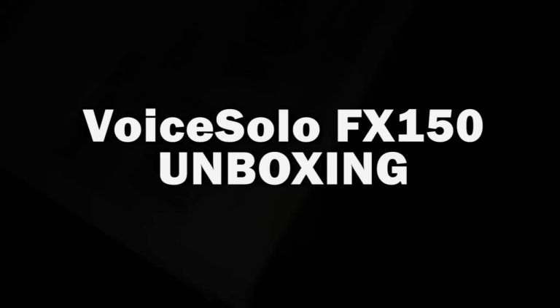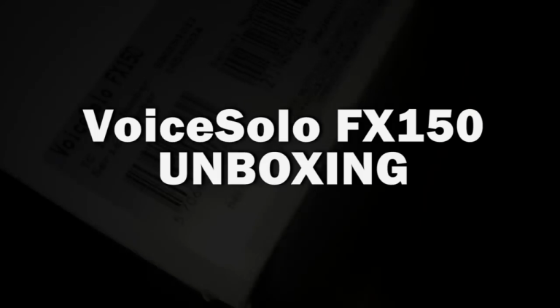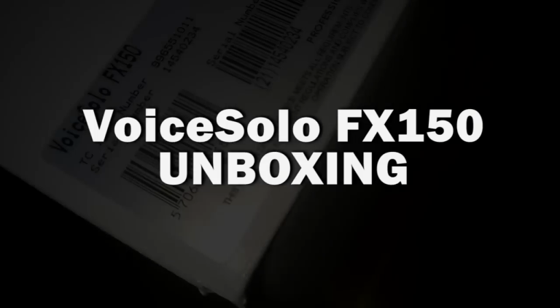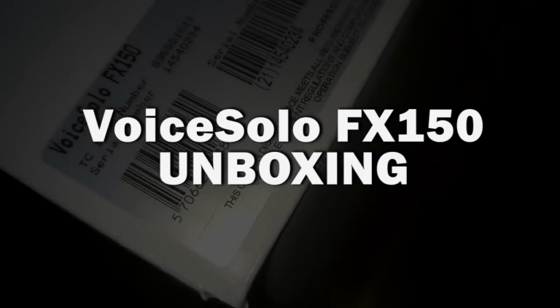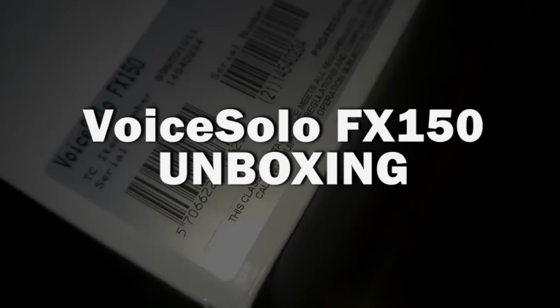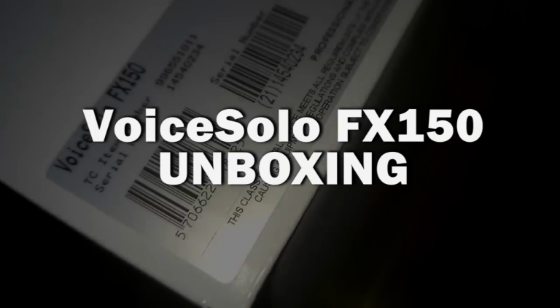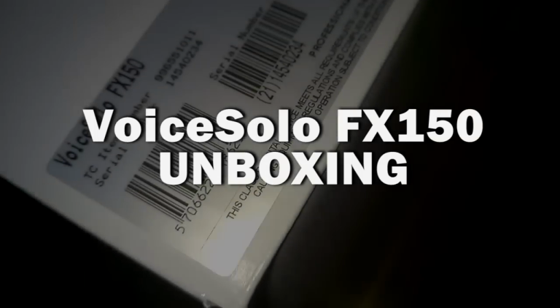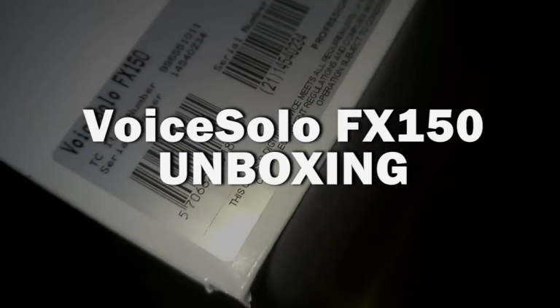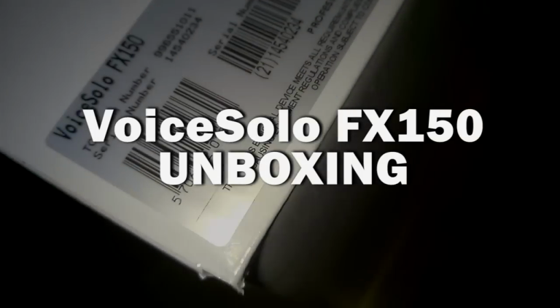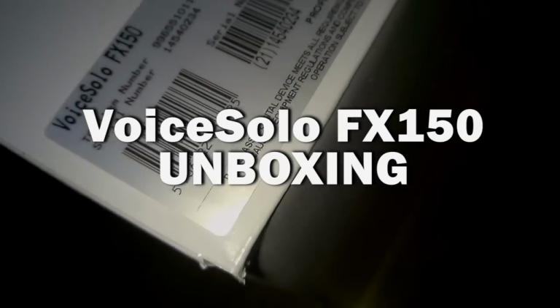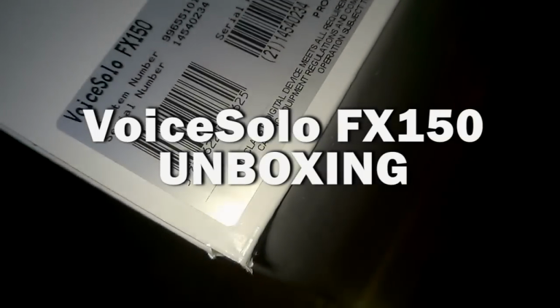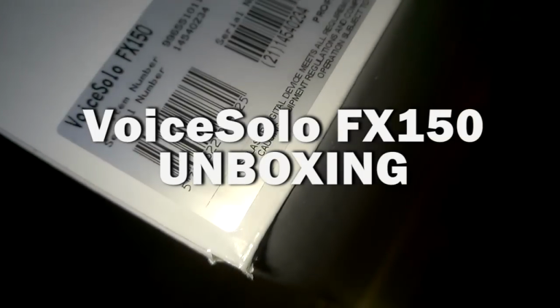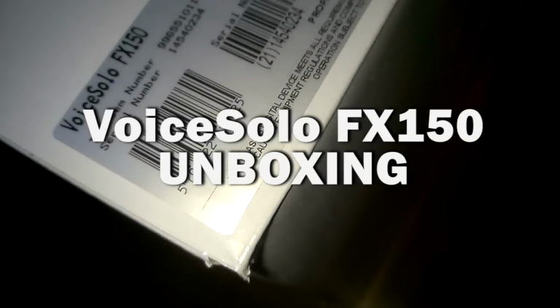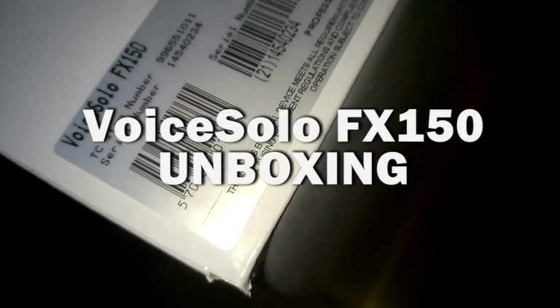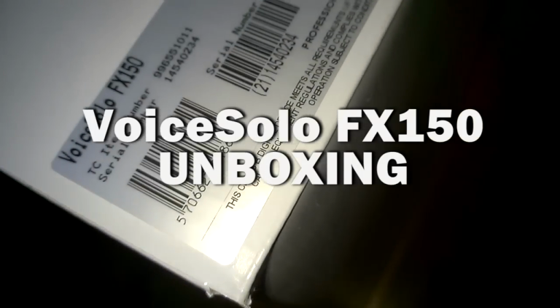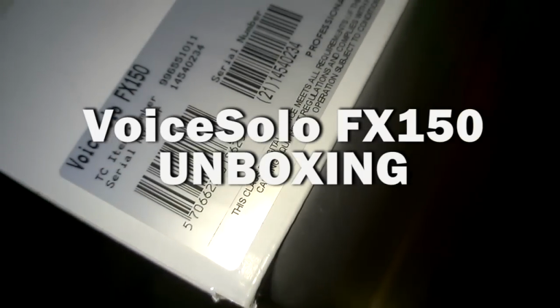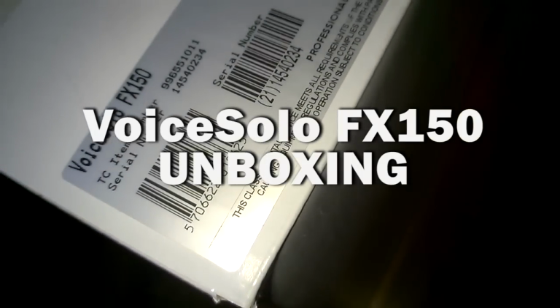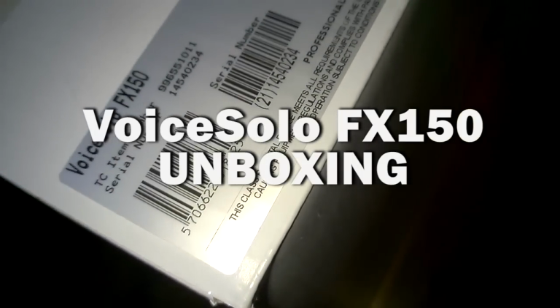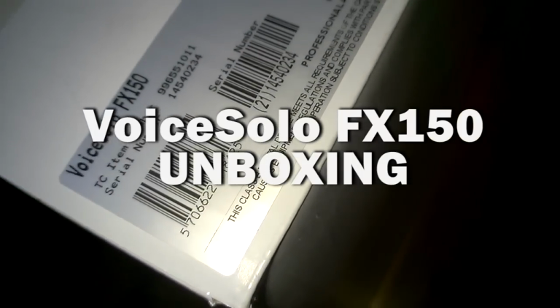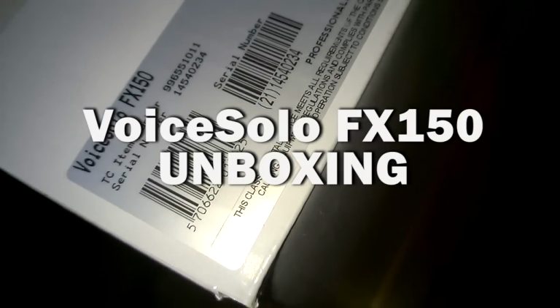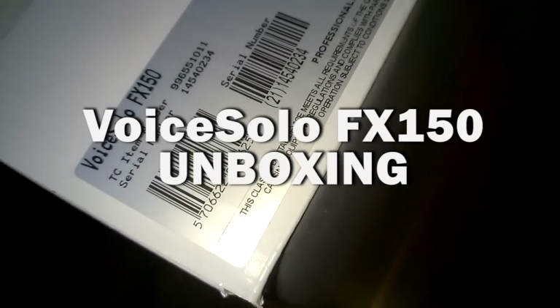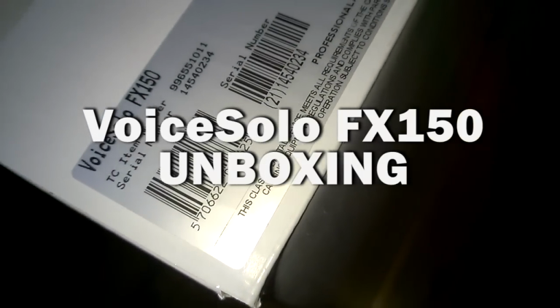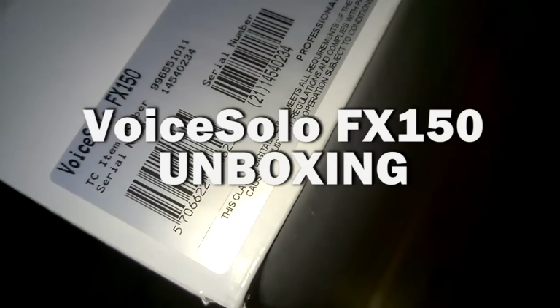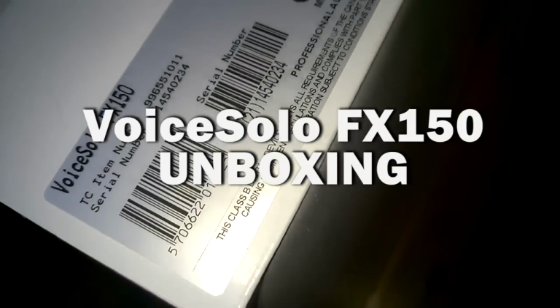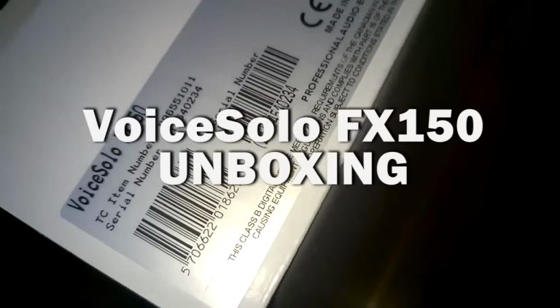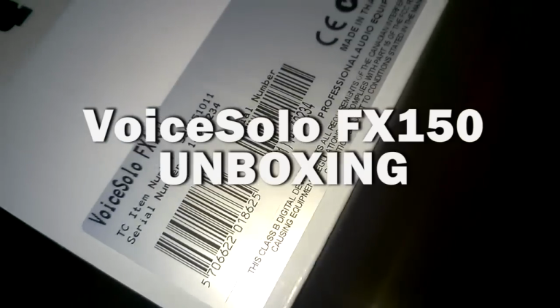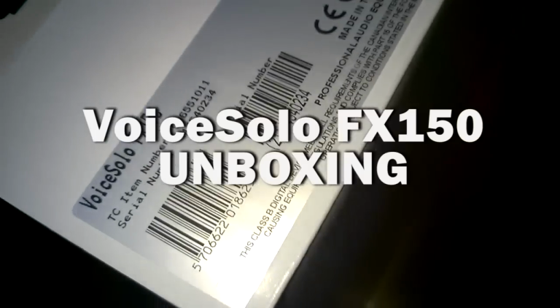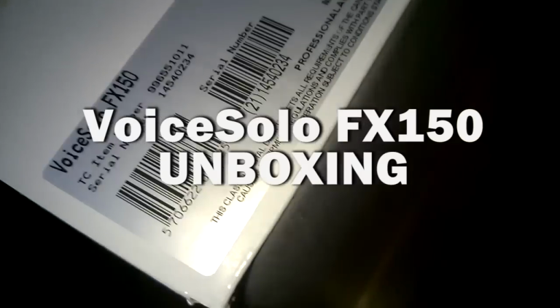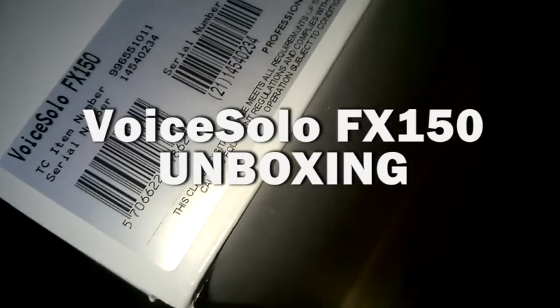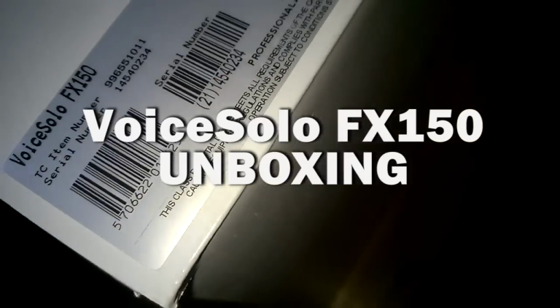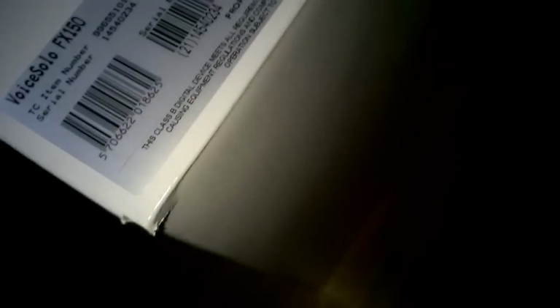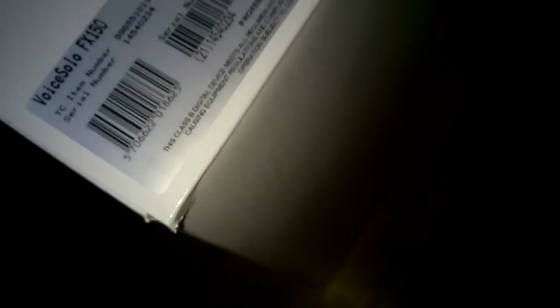My new Voice Solo FX150 from TC Helicon has just arrived, so I thought I'd show you what's in the box.